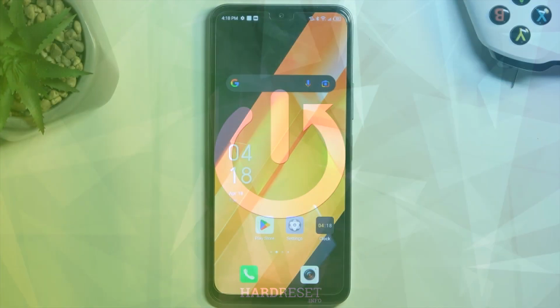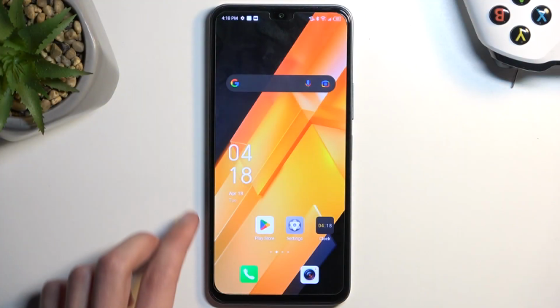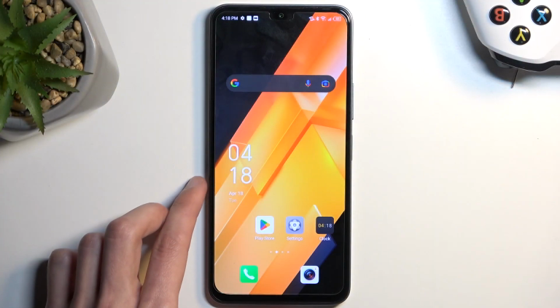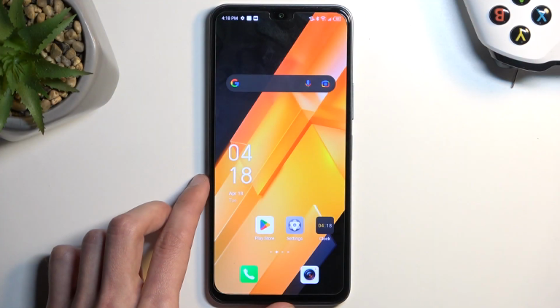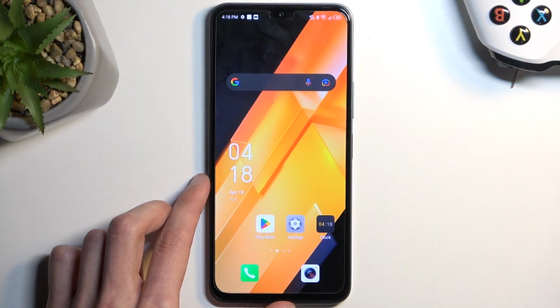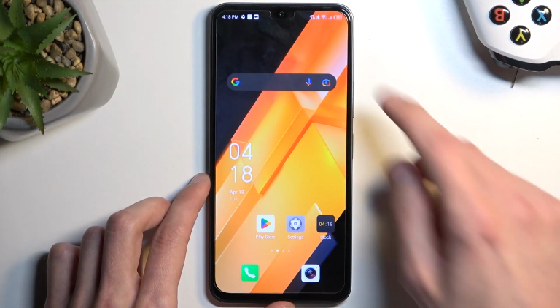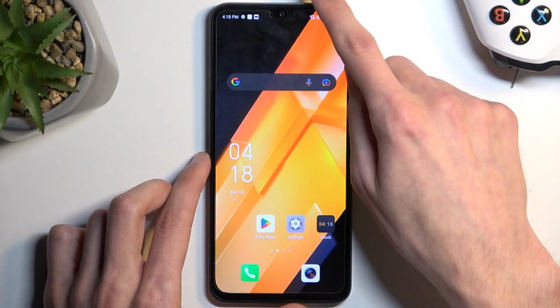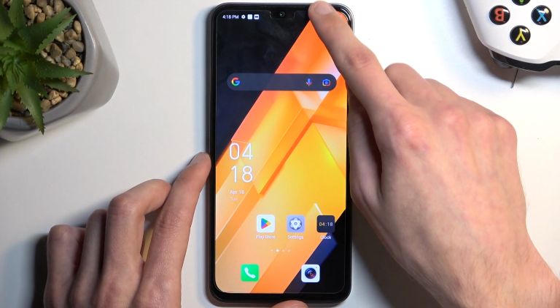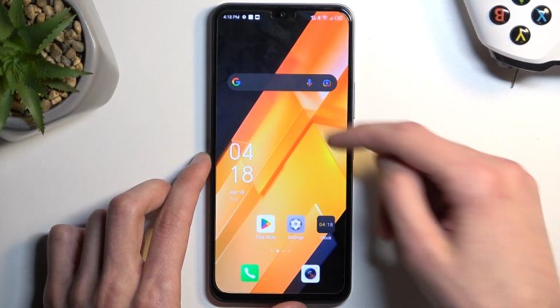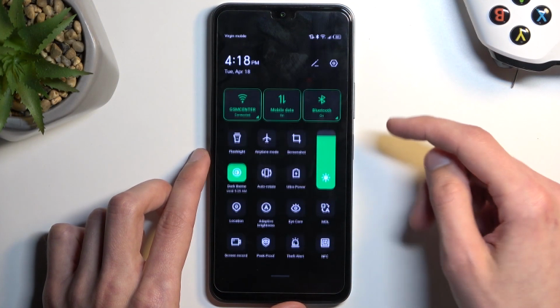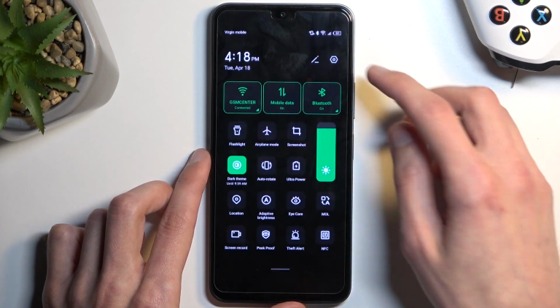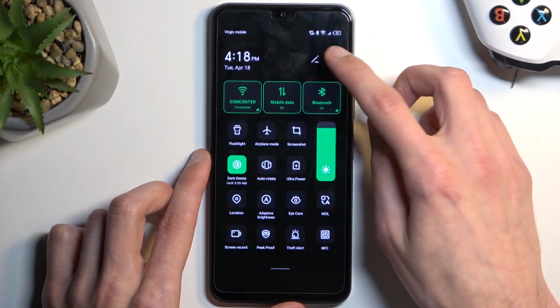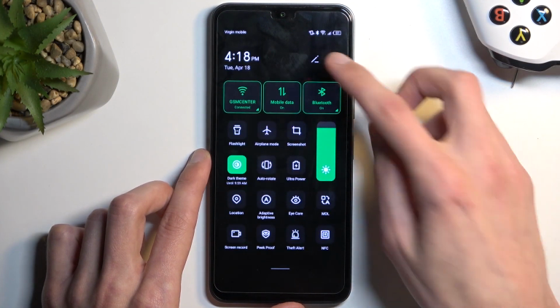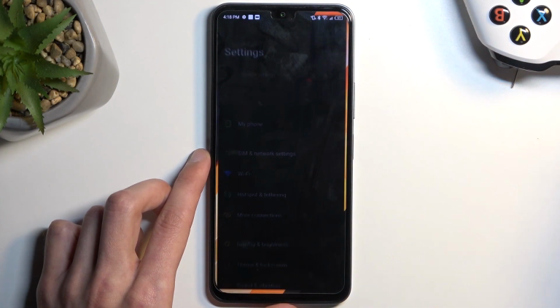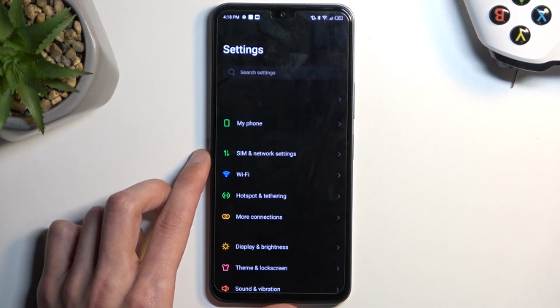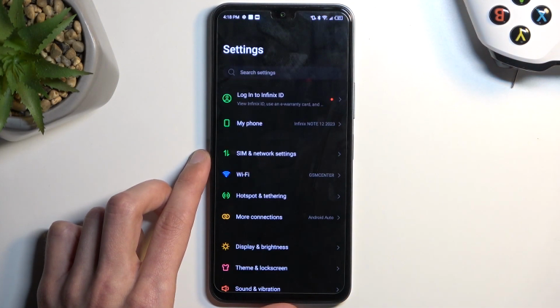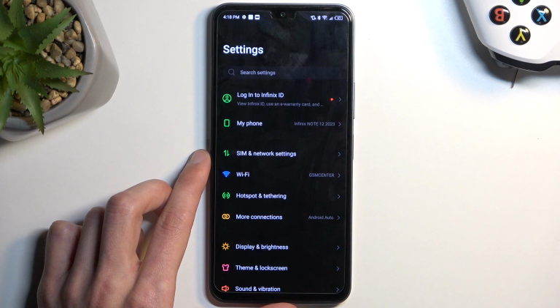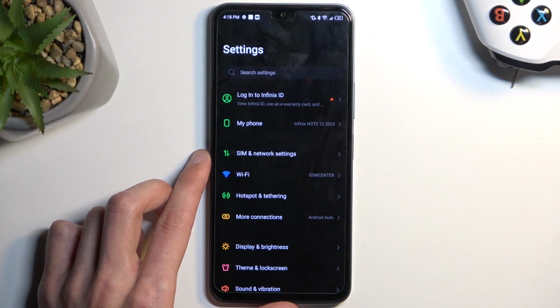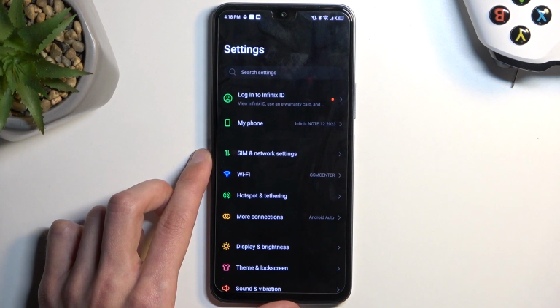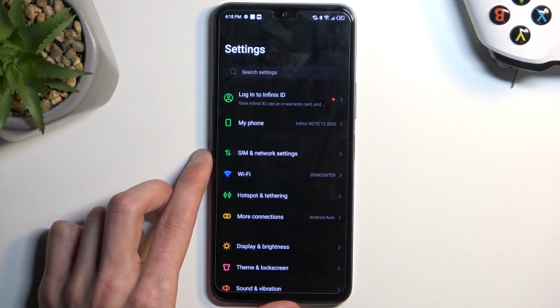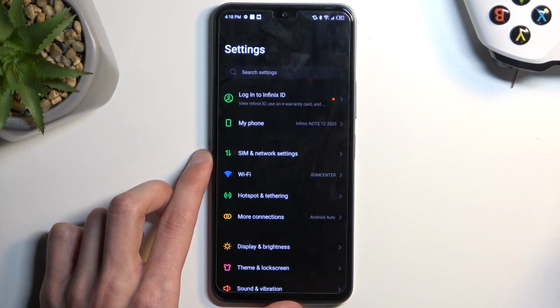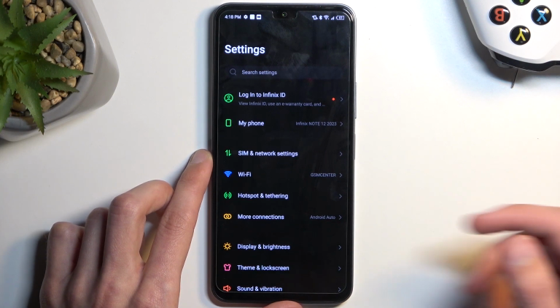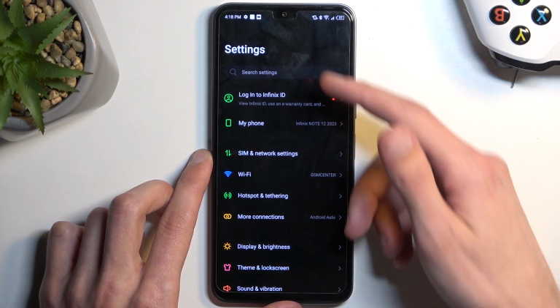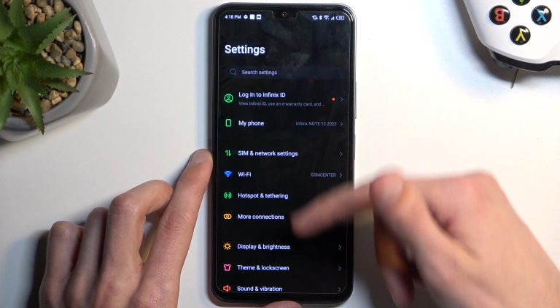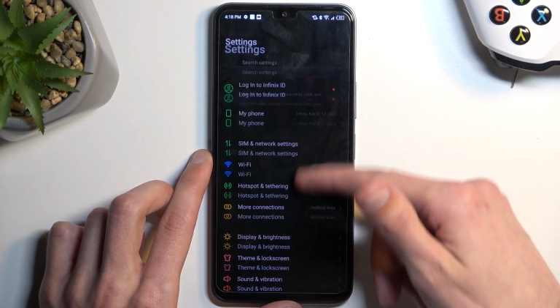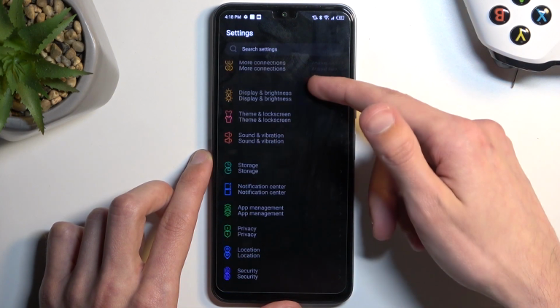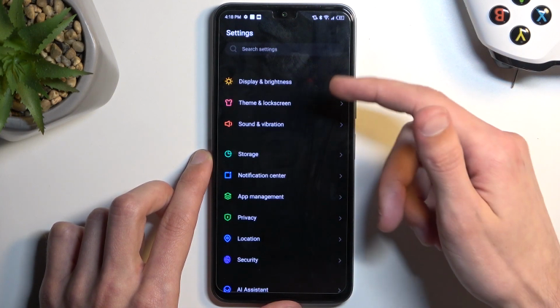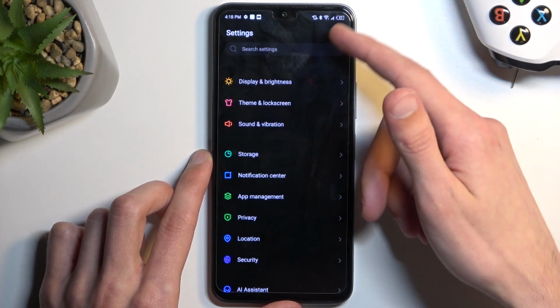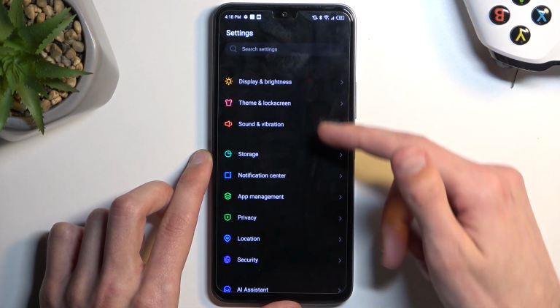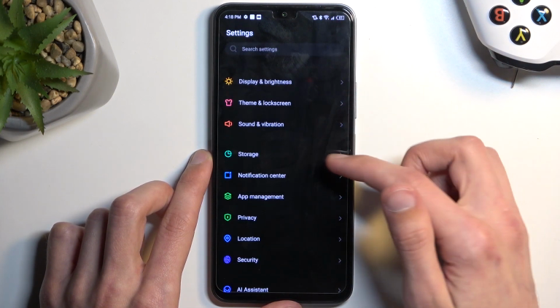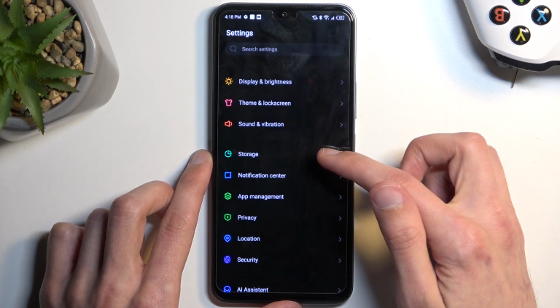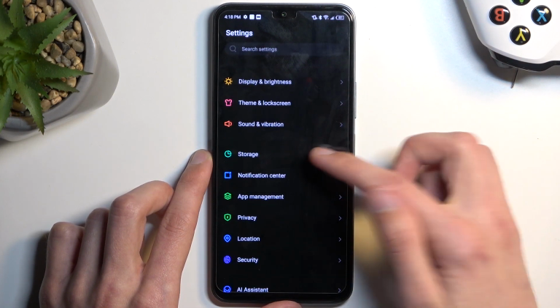Now to get started, I'm going to navigate into the settings. From here, look for storage.